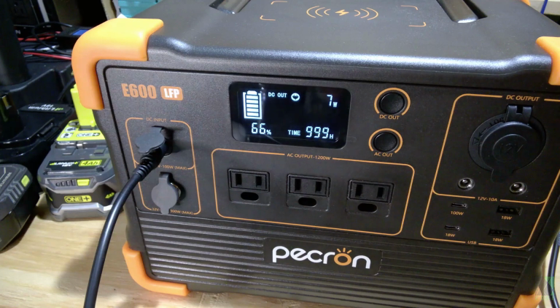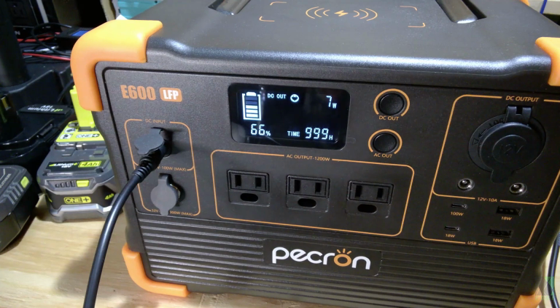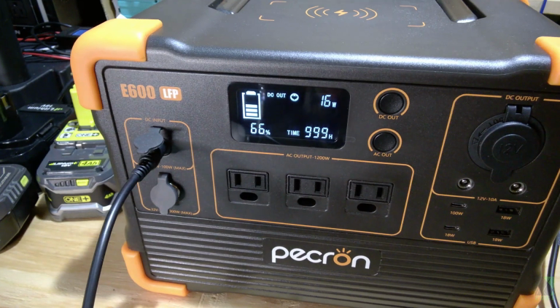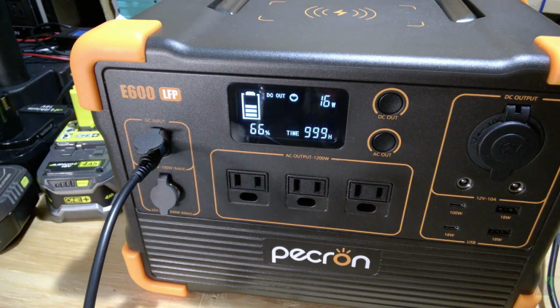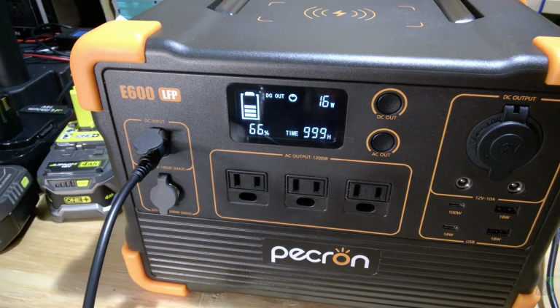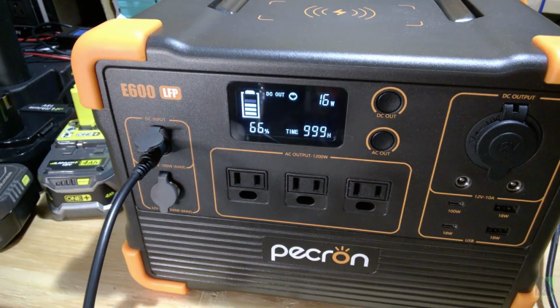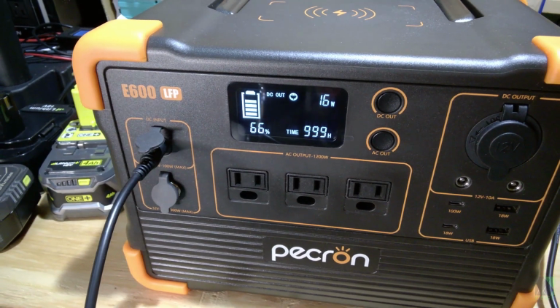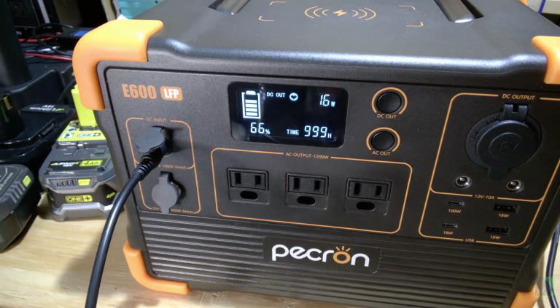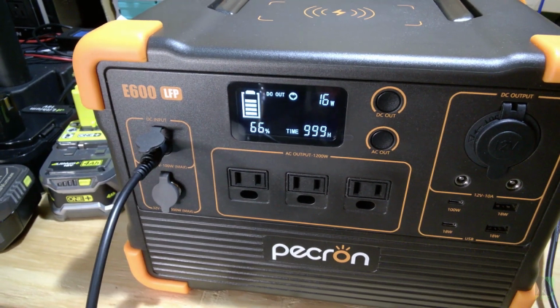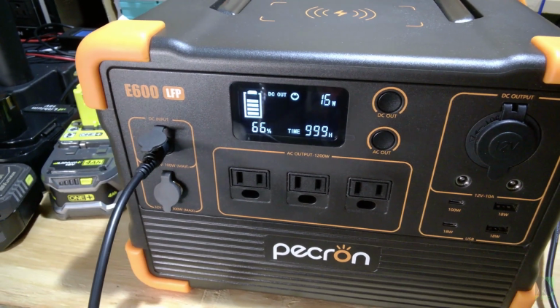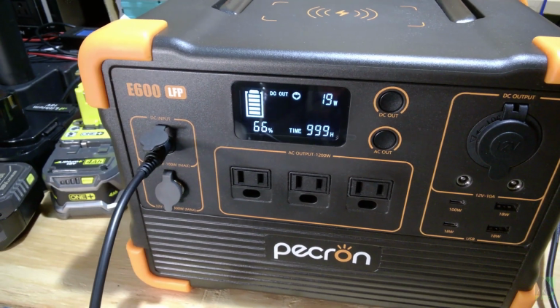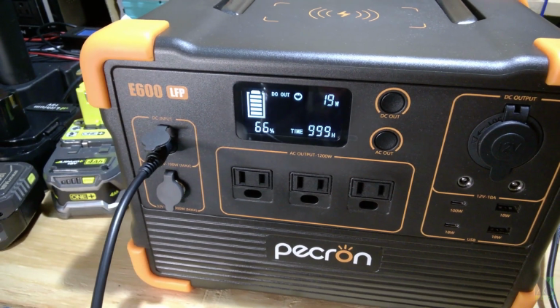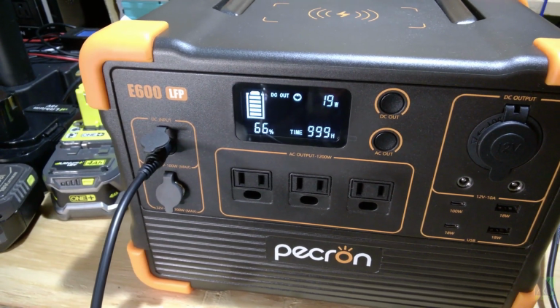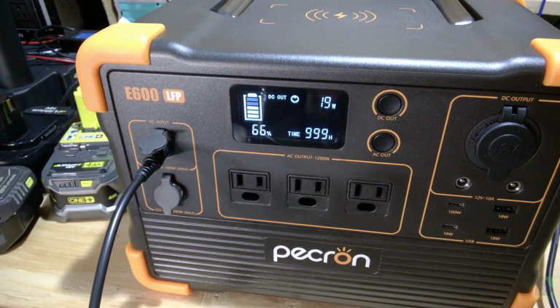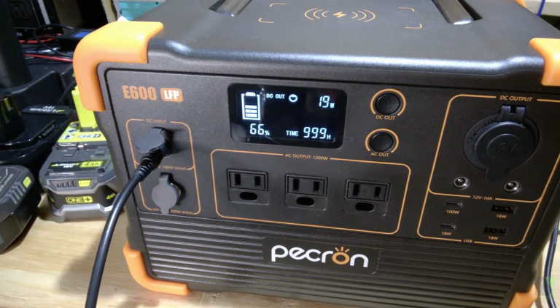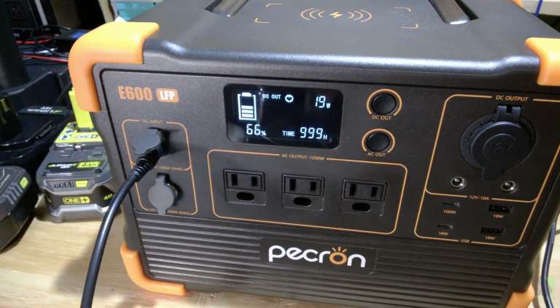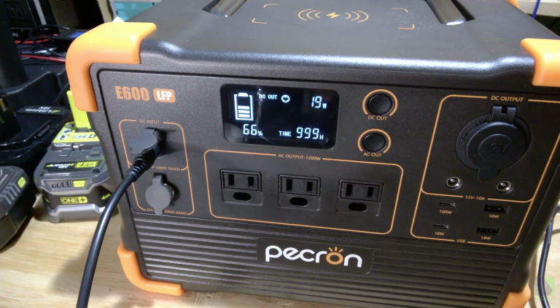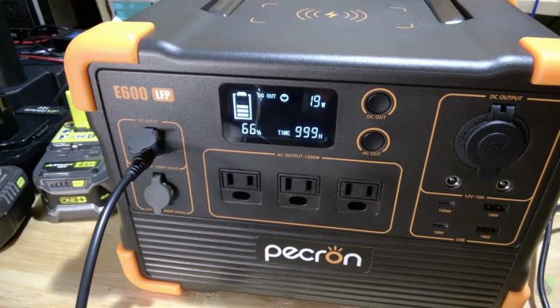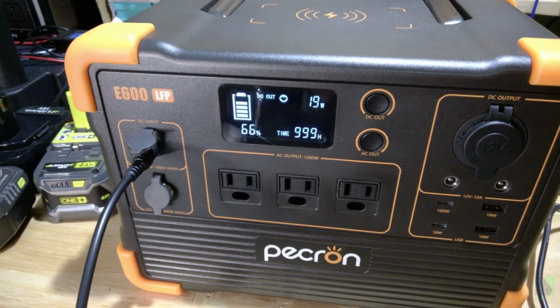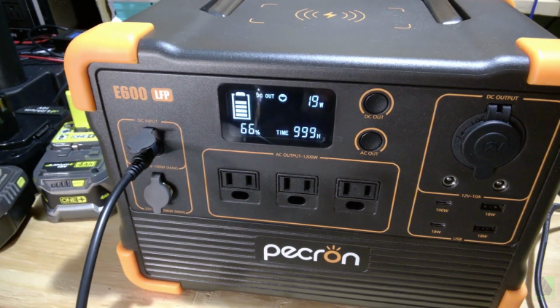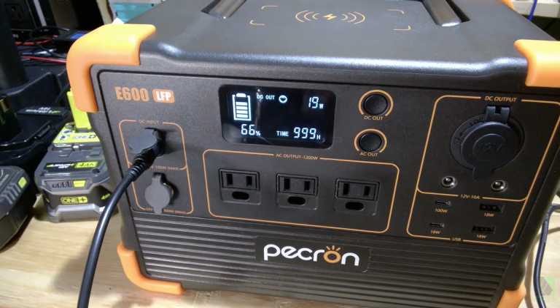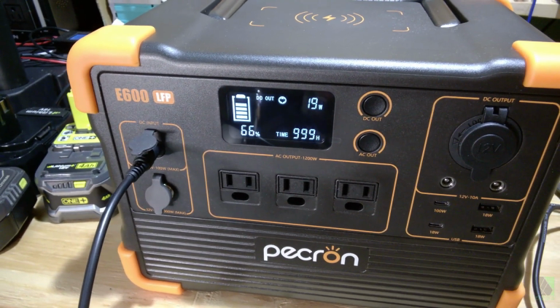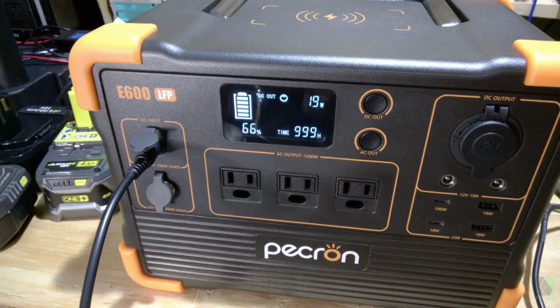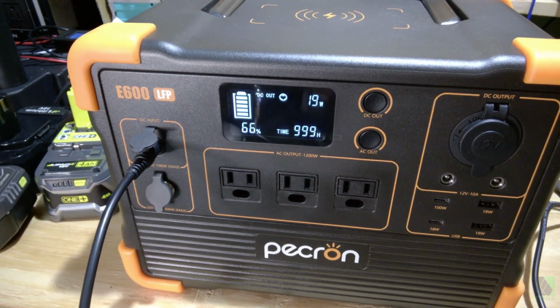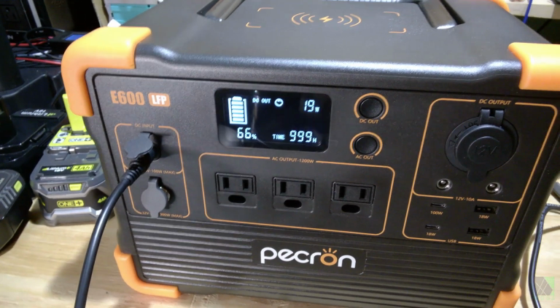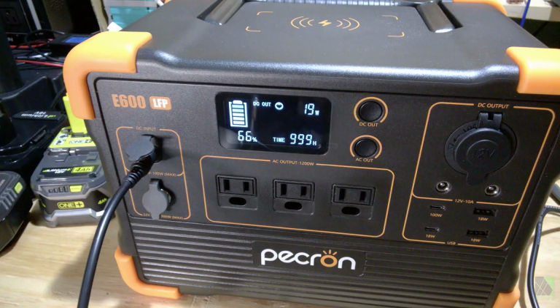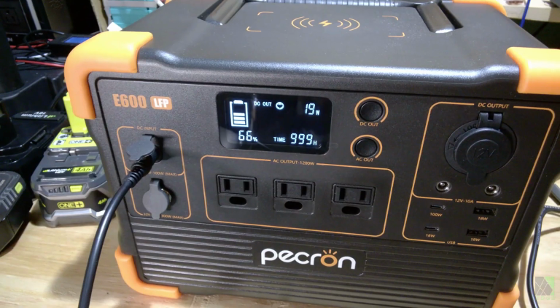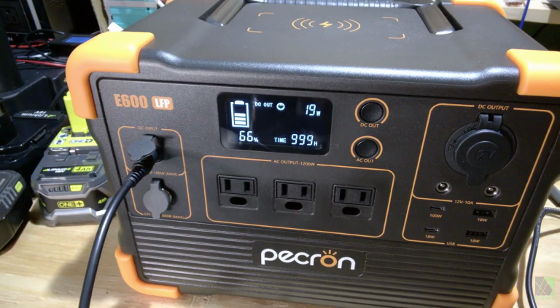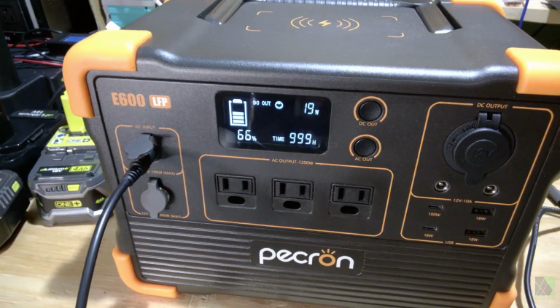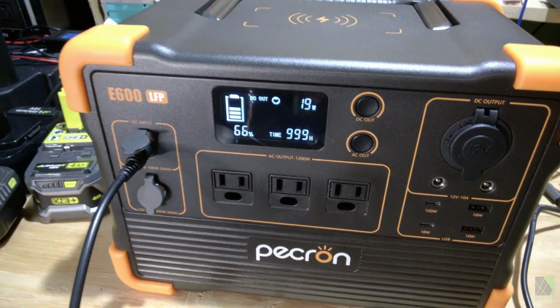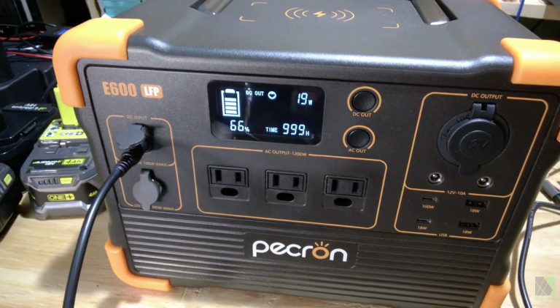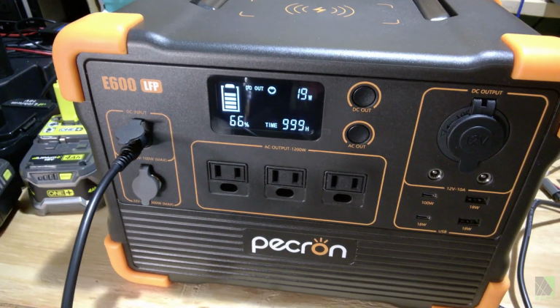It's going up to about 19 watts. I'm not getting any sun on the panels right now so I don't expect a lot of power.